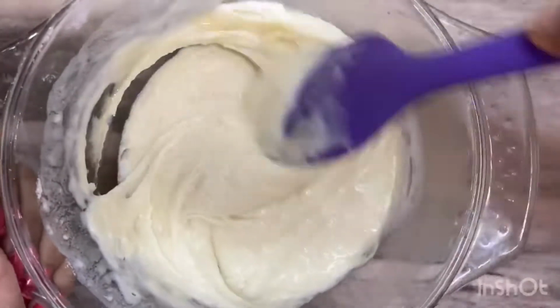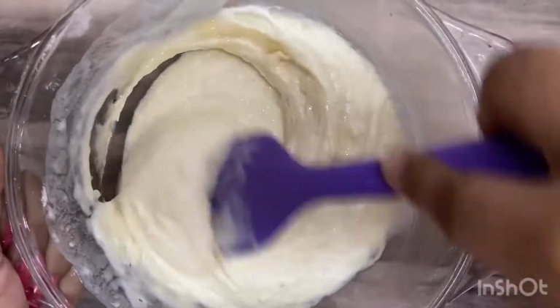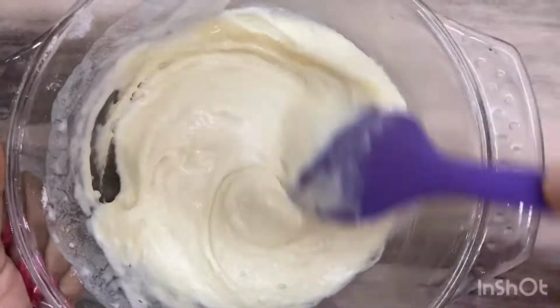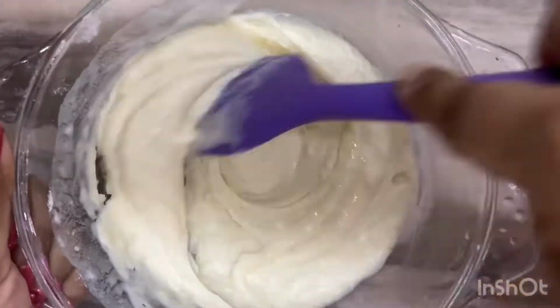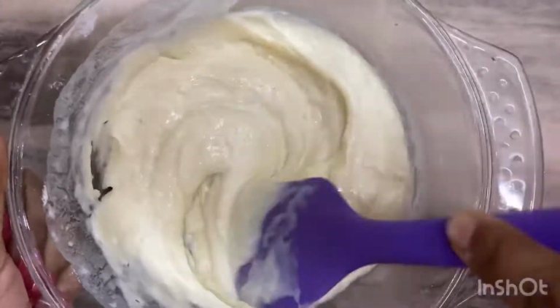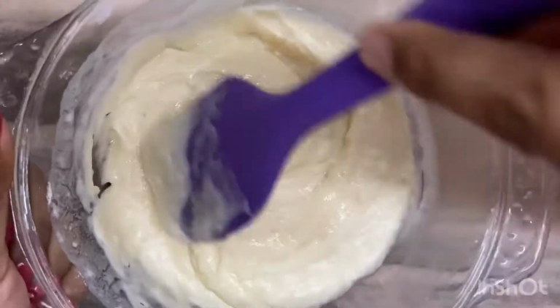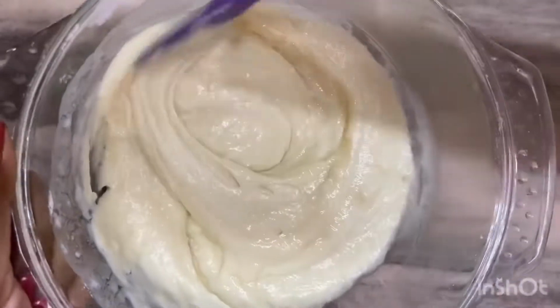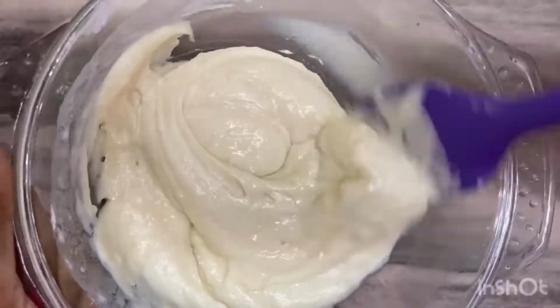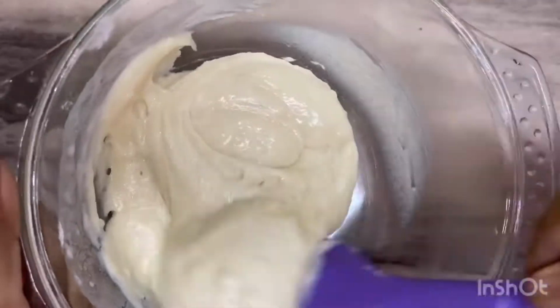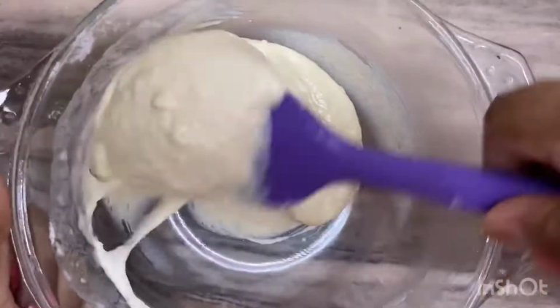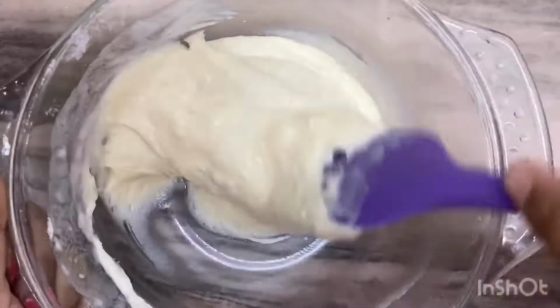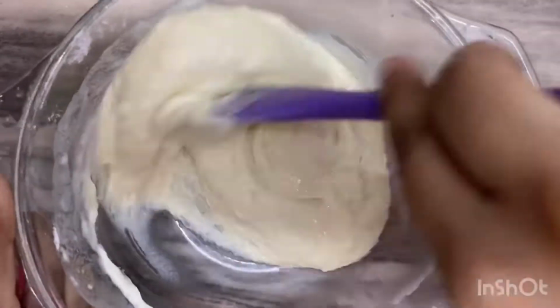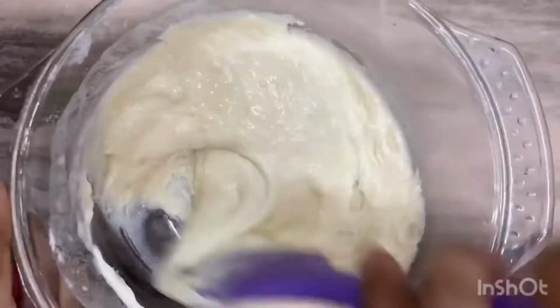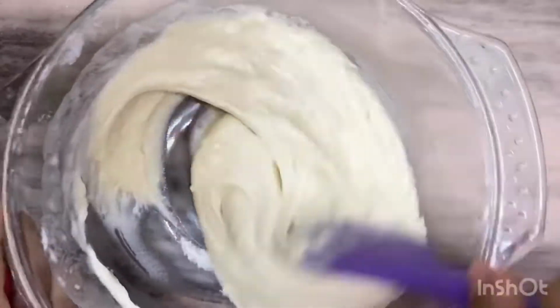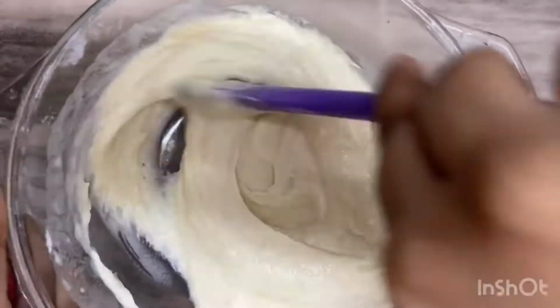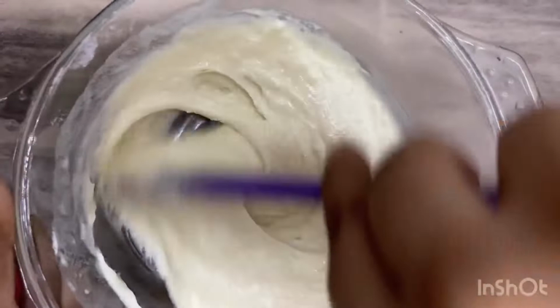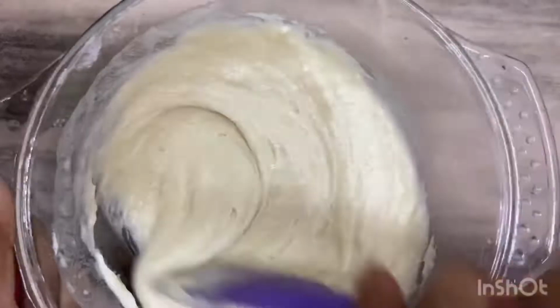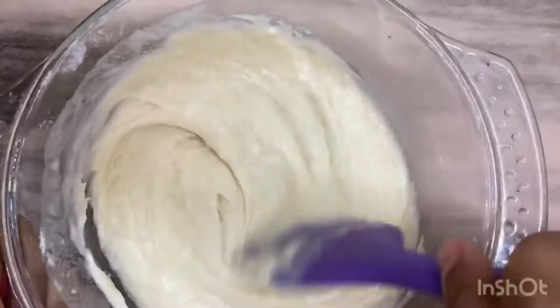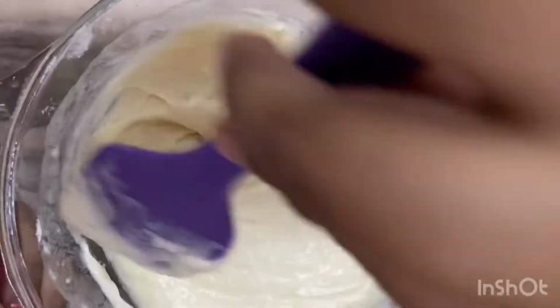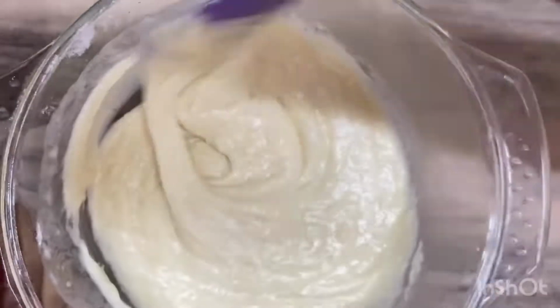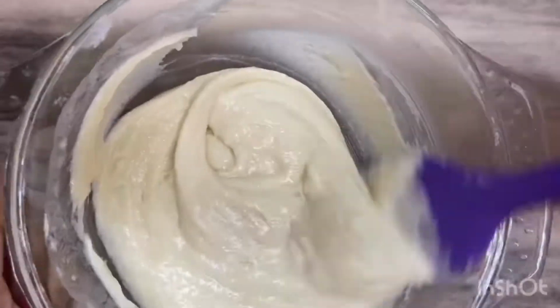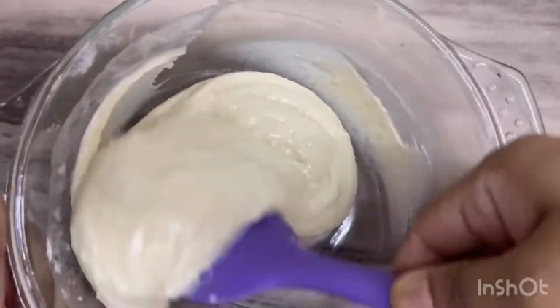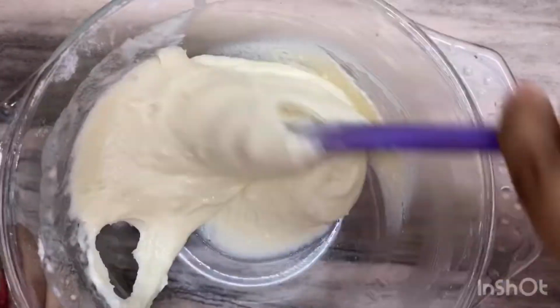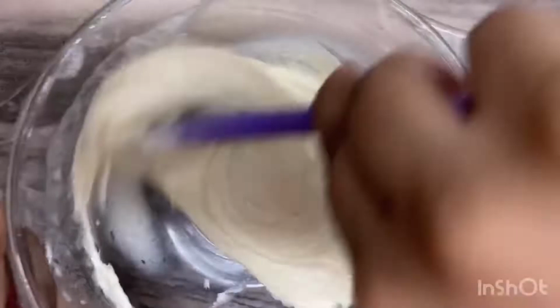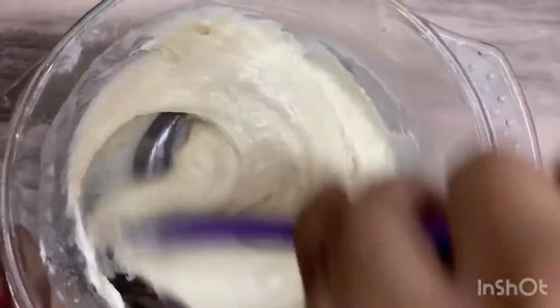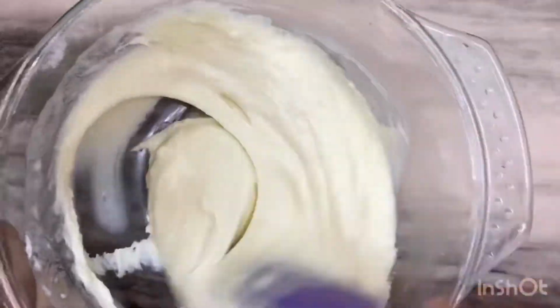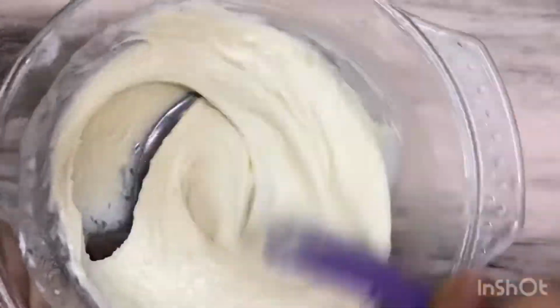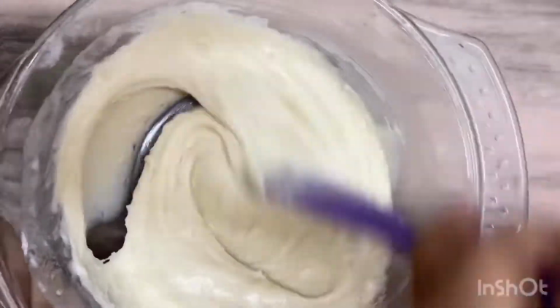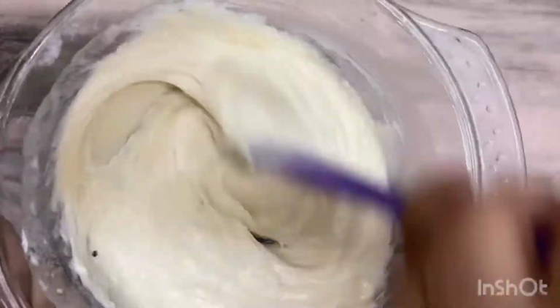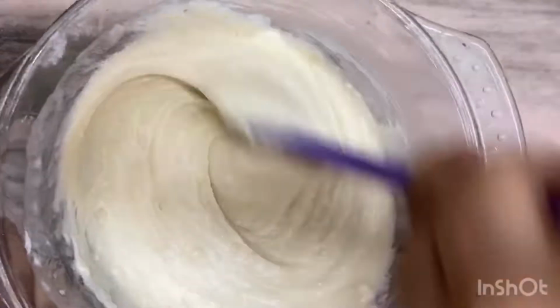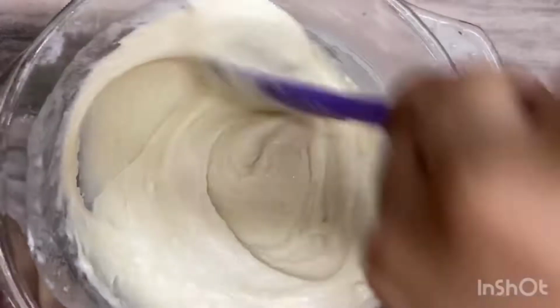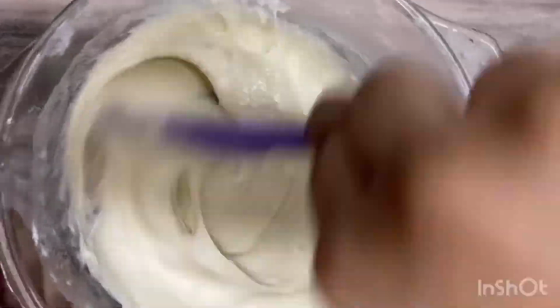If you want, you can also use vanilla essence instead of mixed fruit essence.